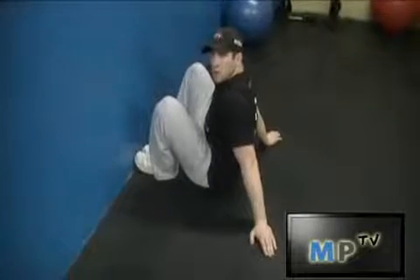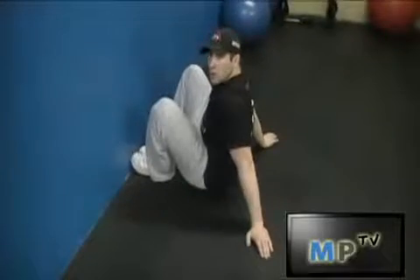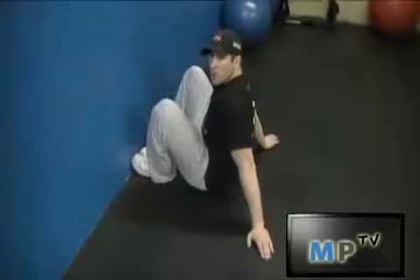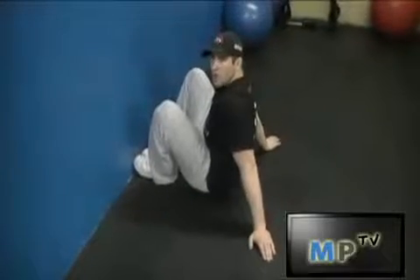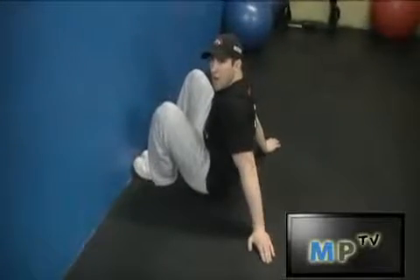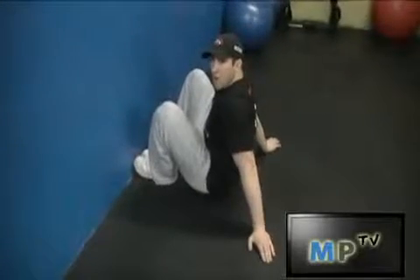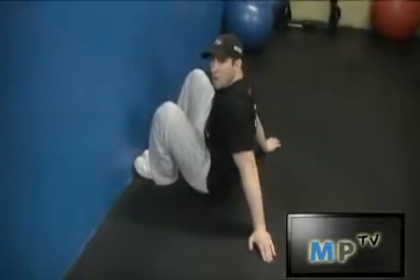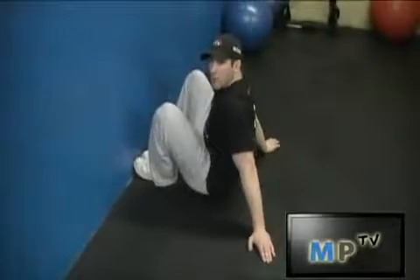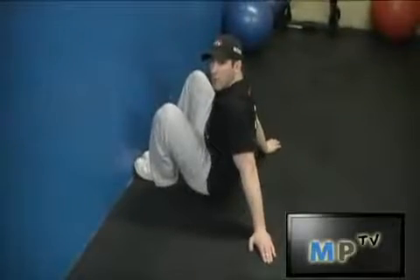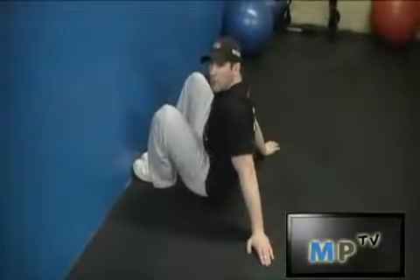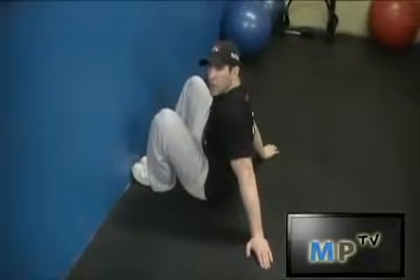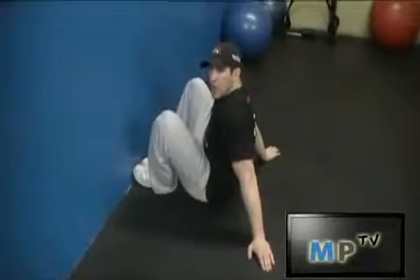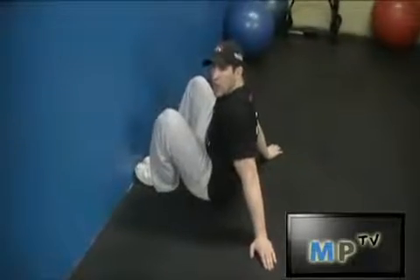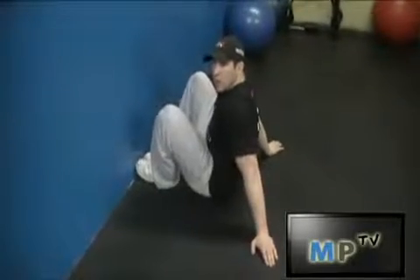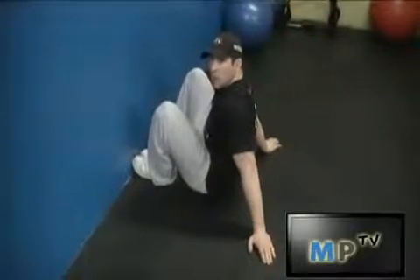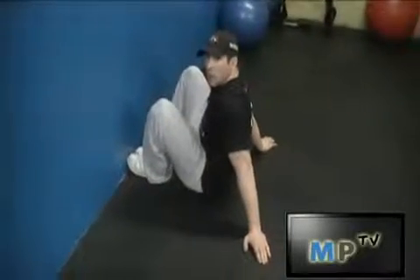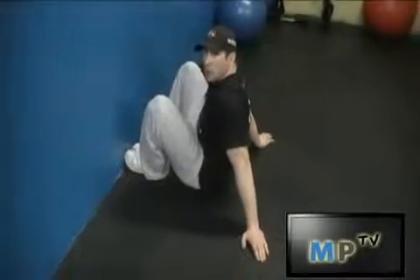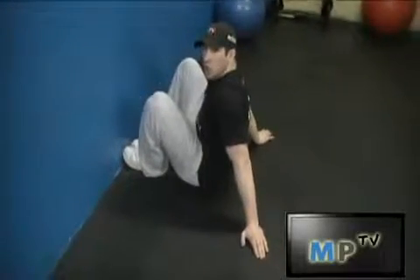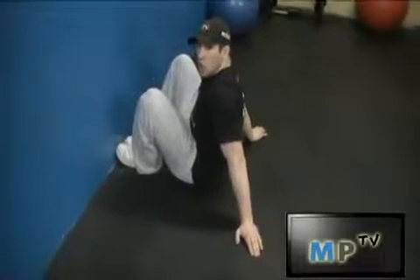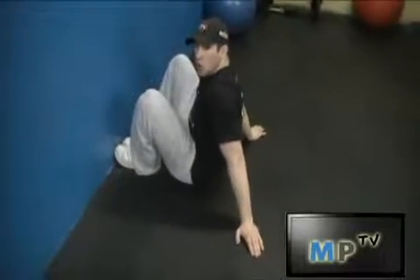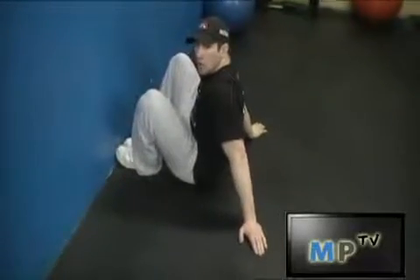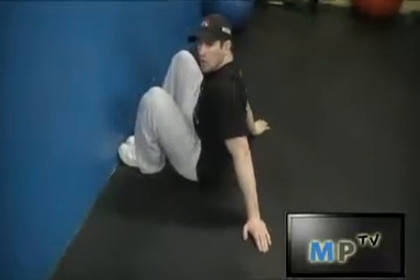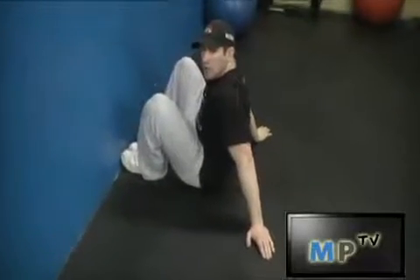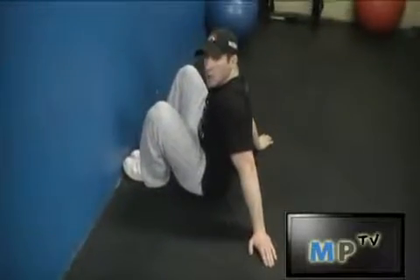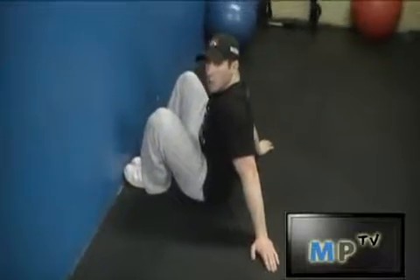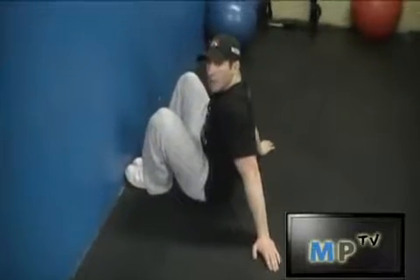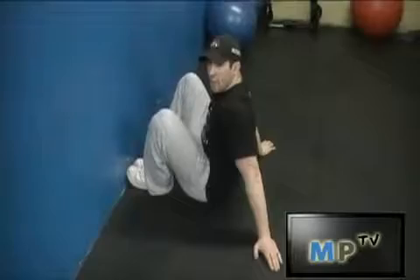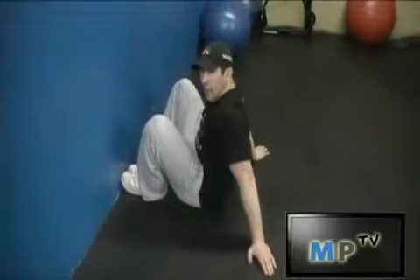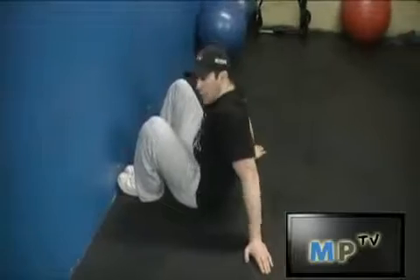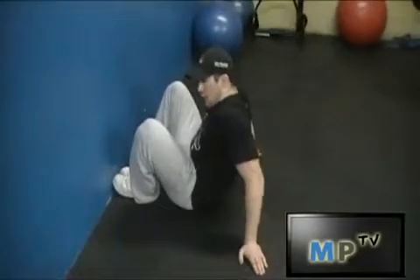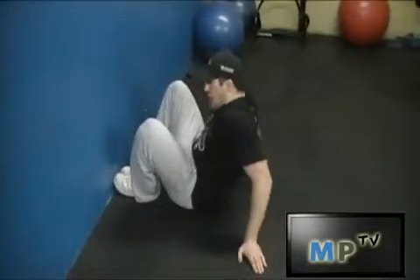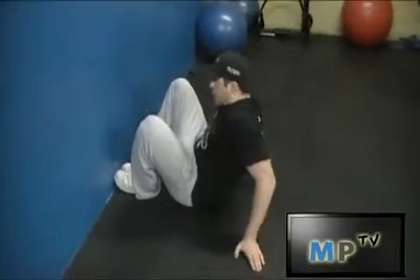This is Jarrett from Muscleprodigy.com. I'm going to show you how to do wall crunches. Great for the upper abs.